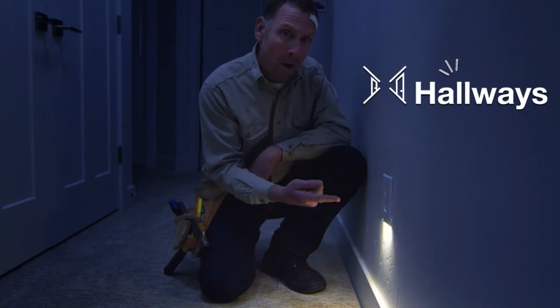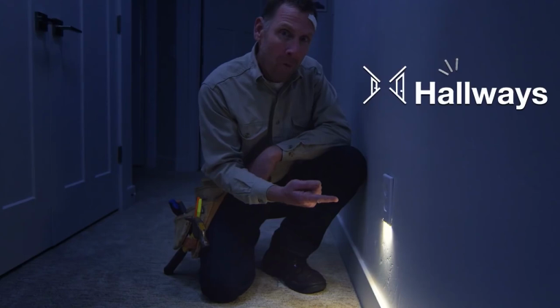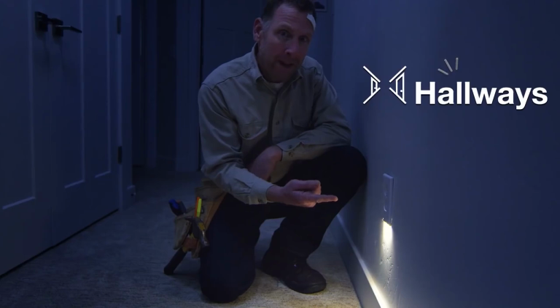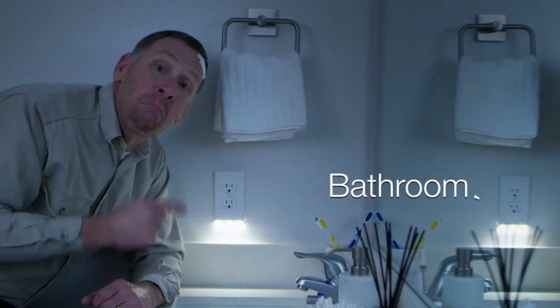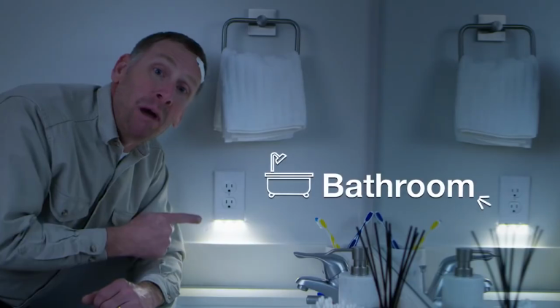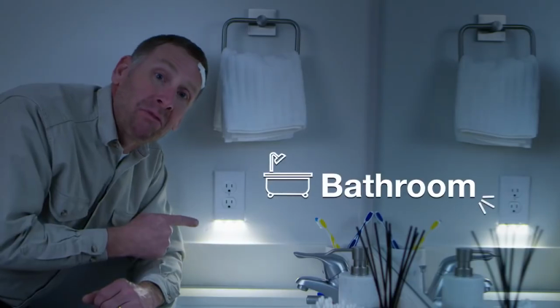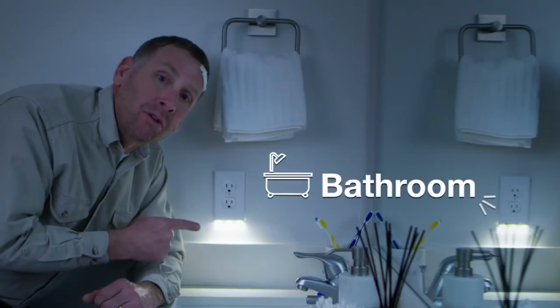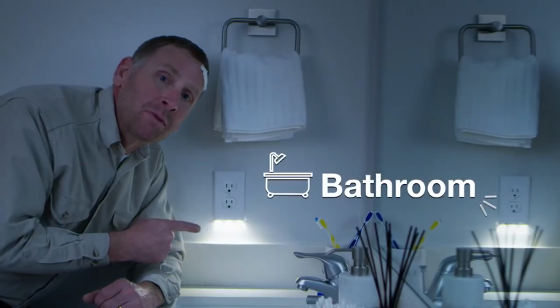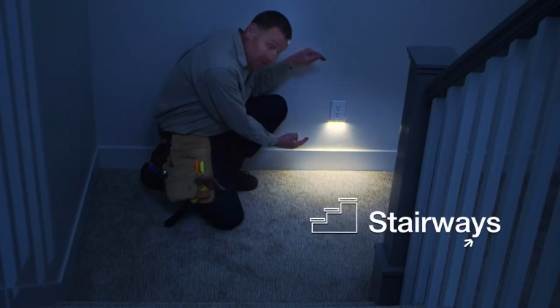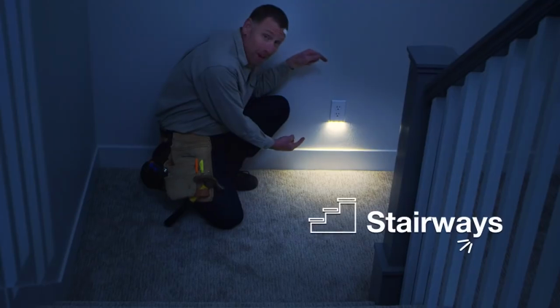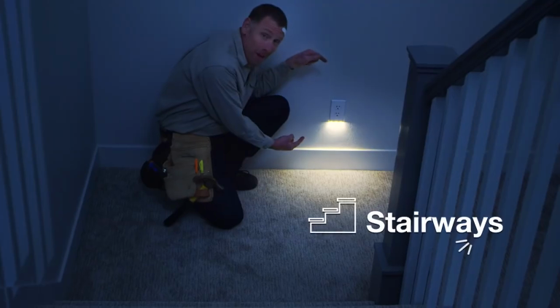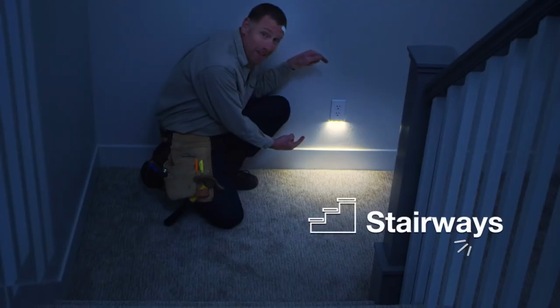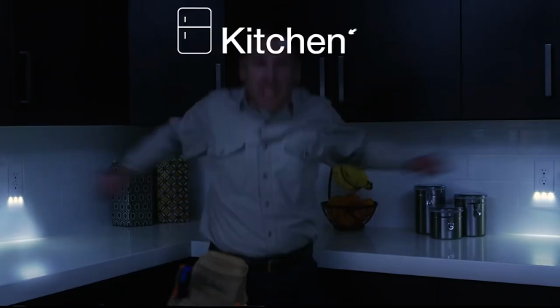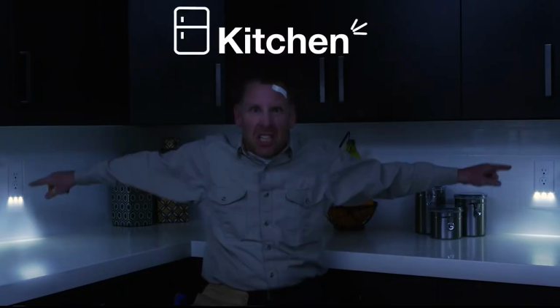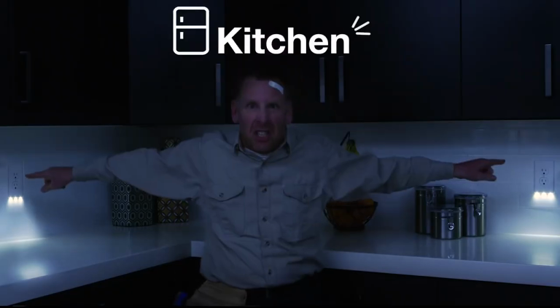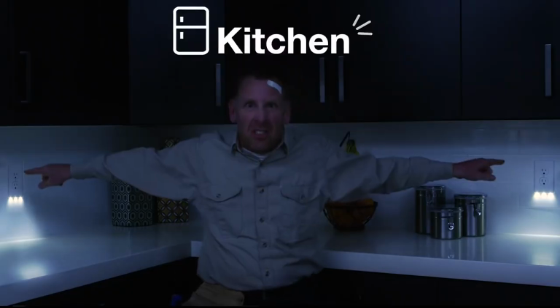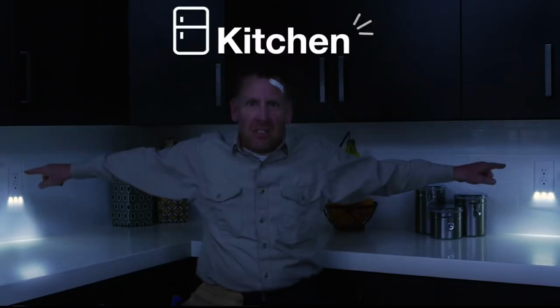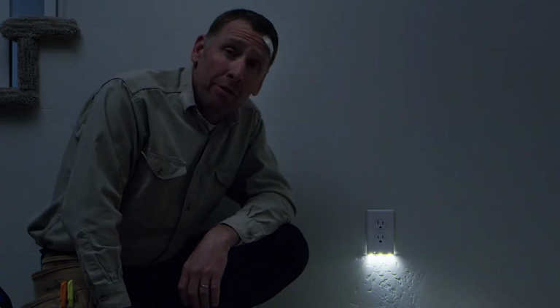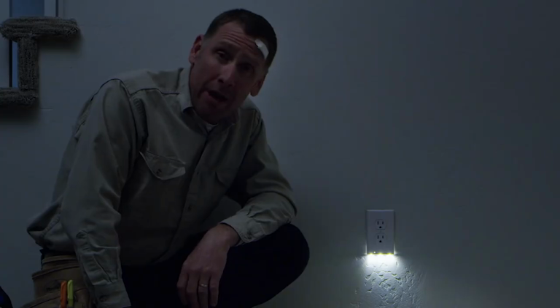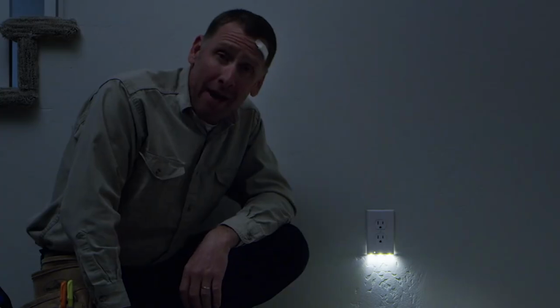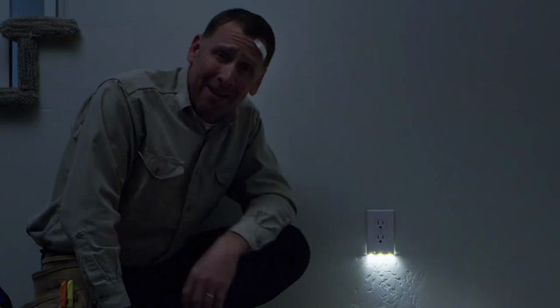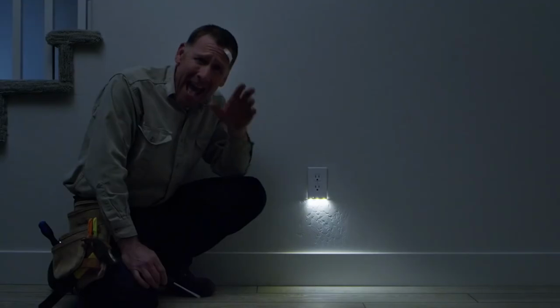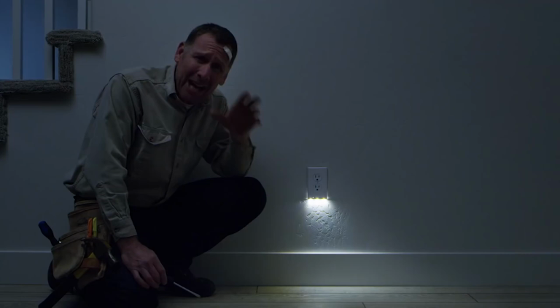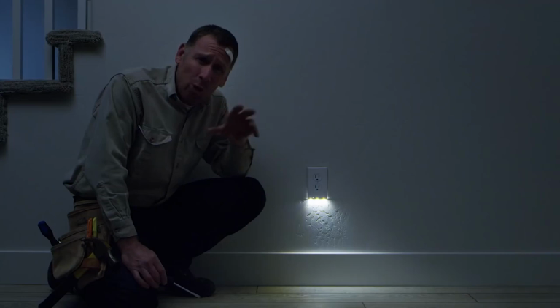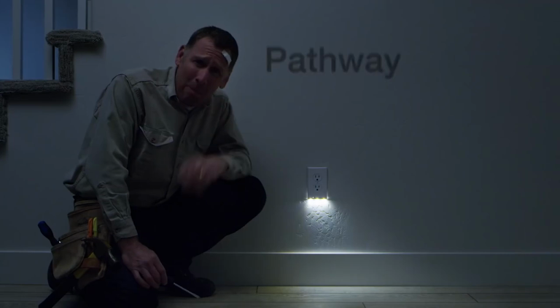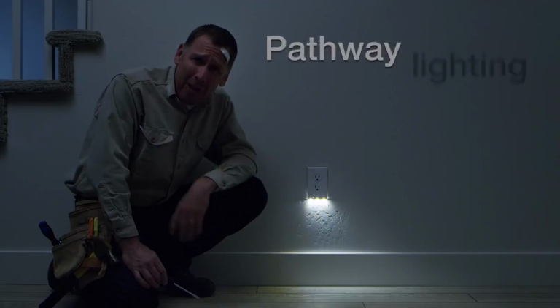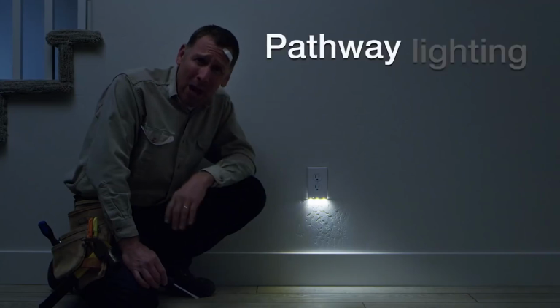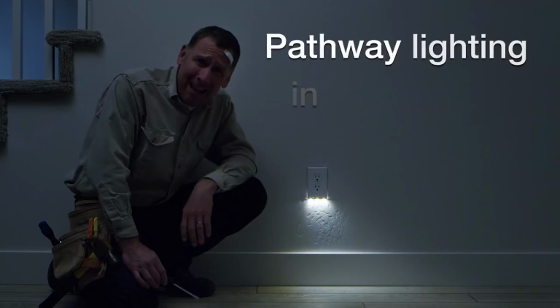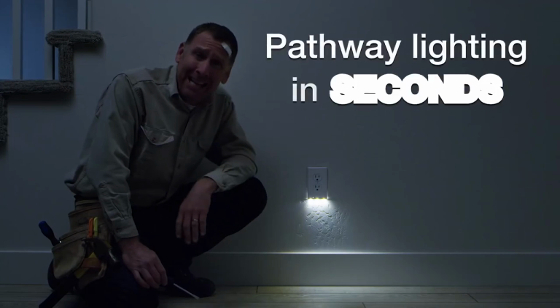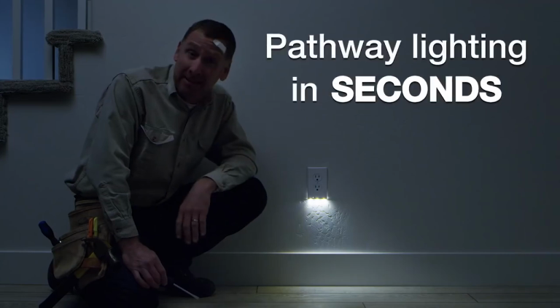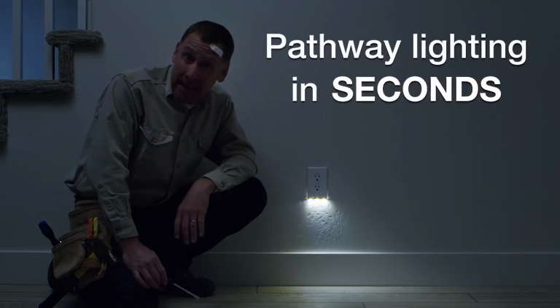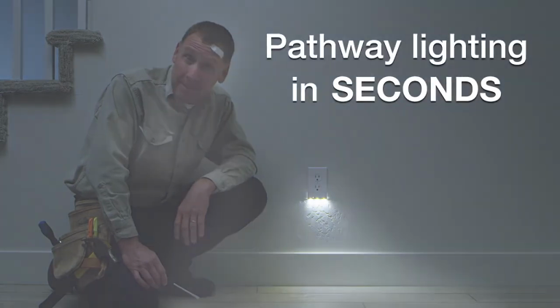Hallways, bathrooms, stairways, kitchens. There you have it — actual pathway lighting in seconds.